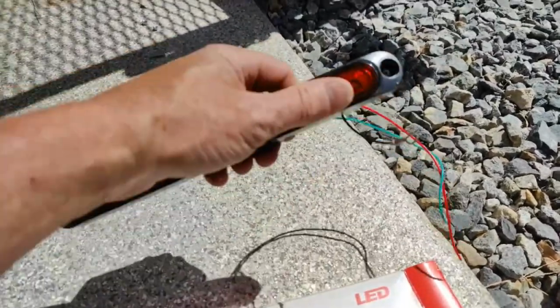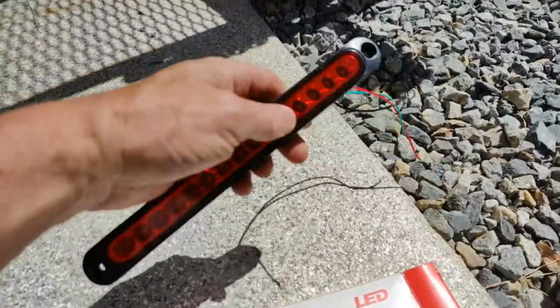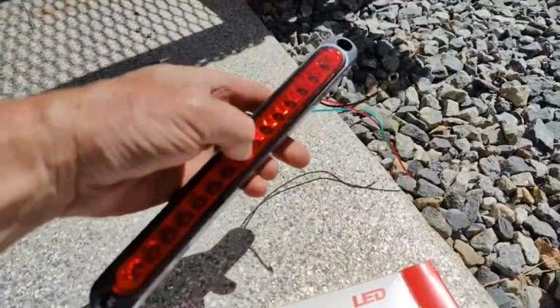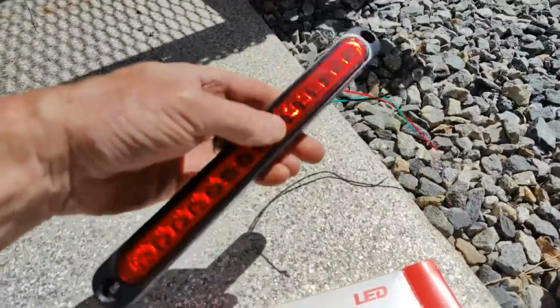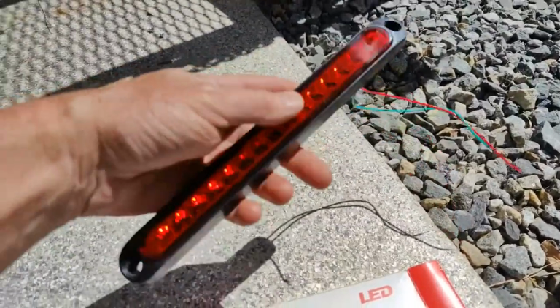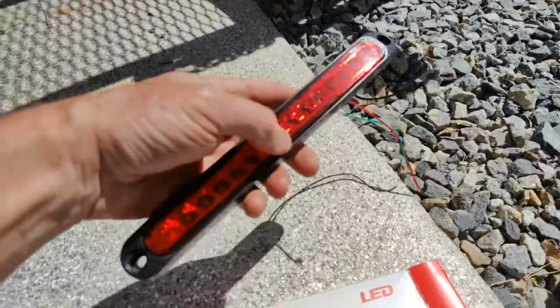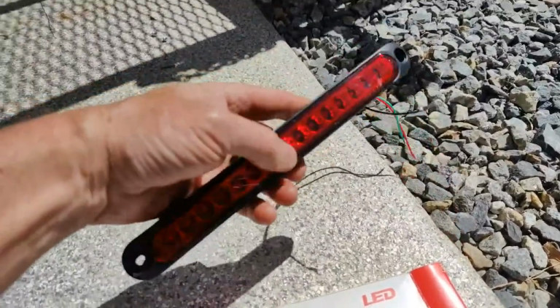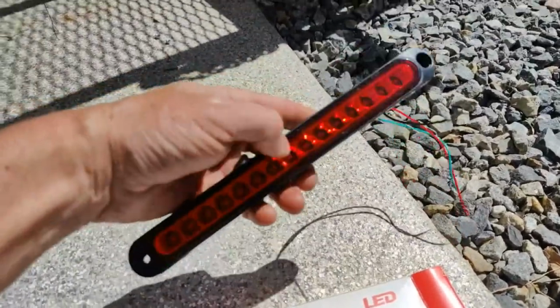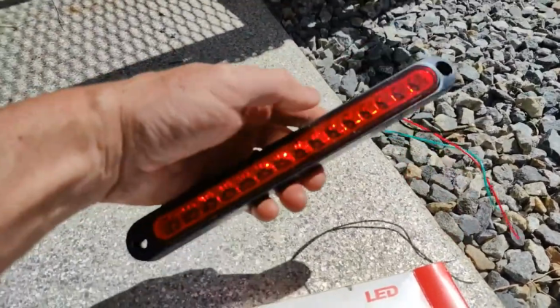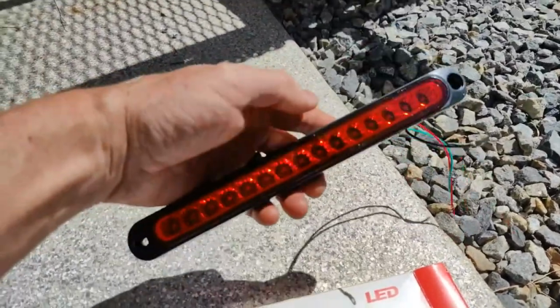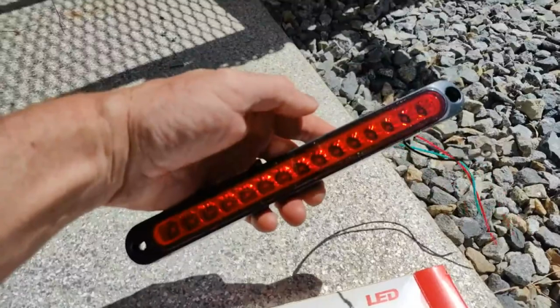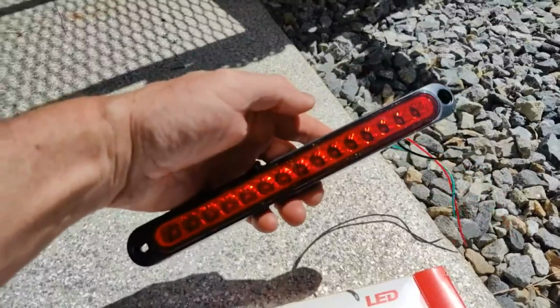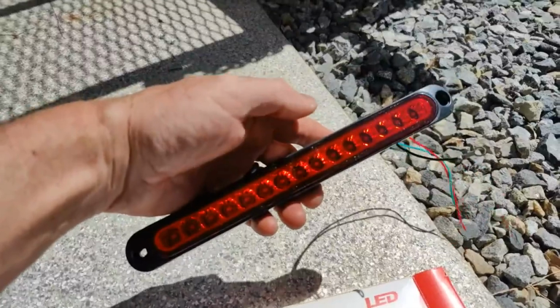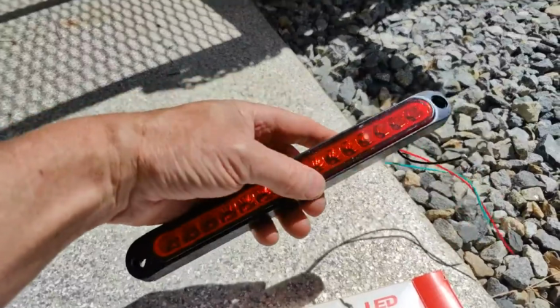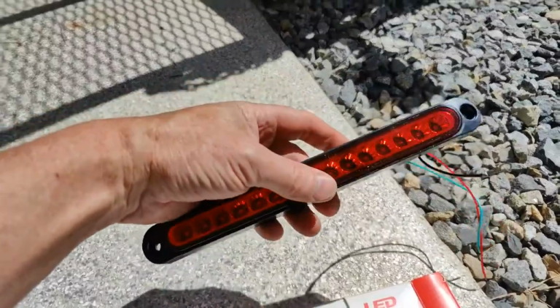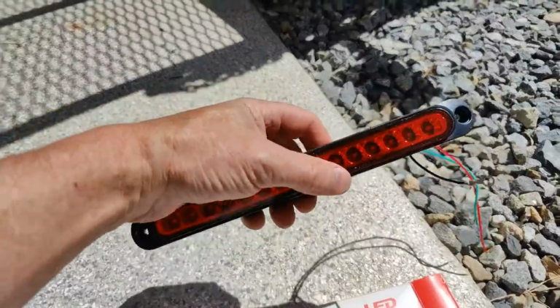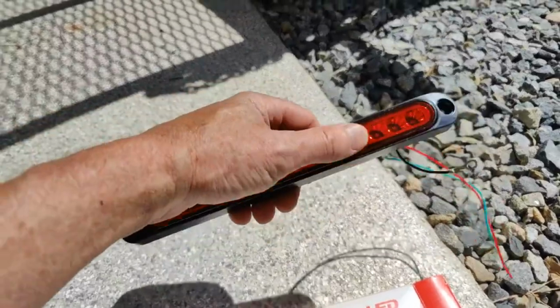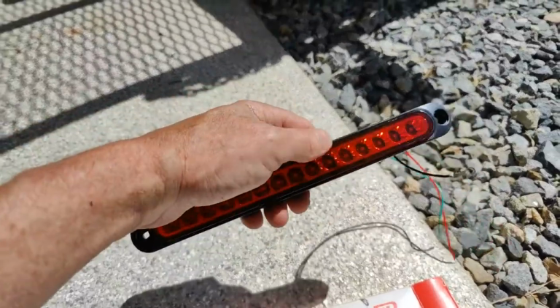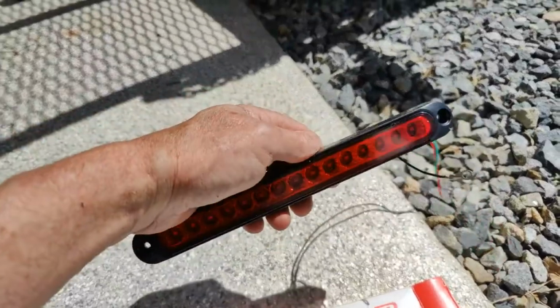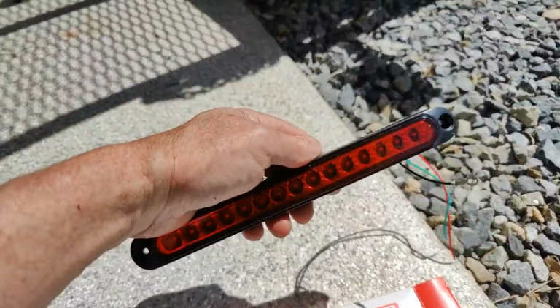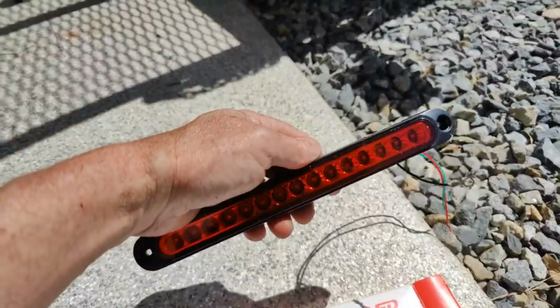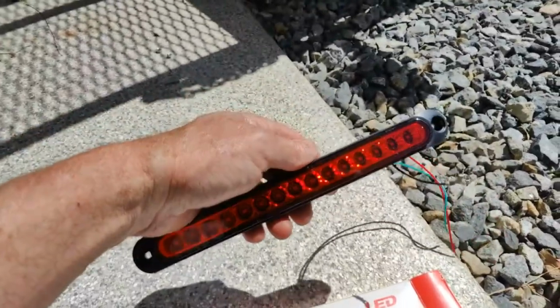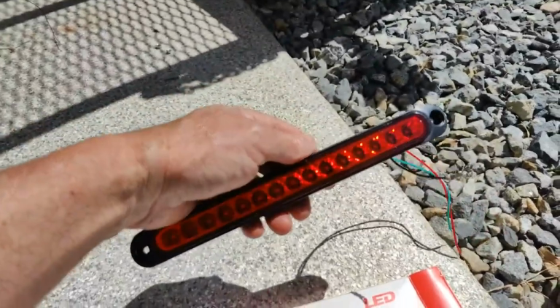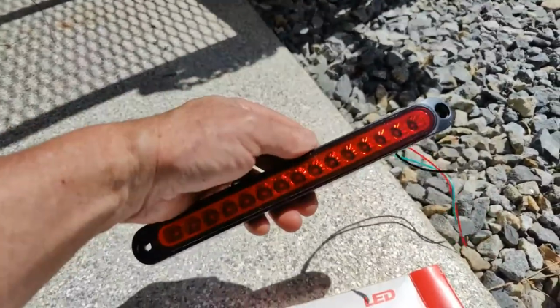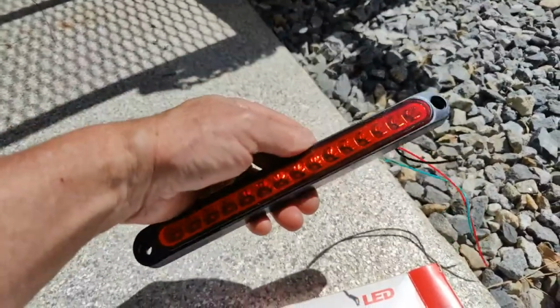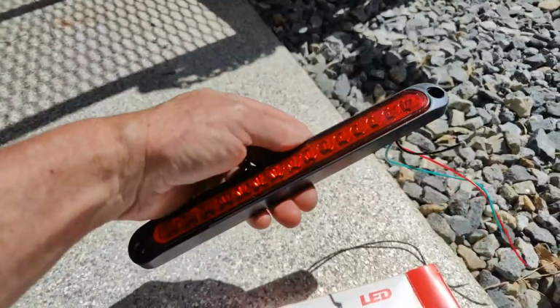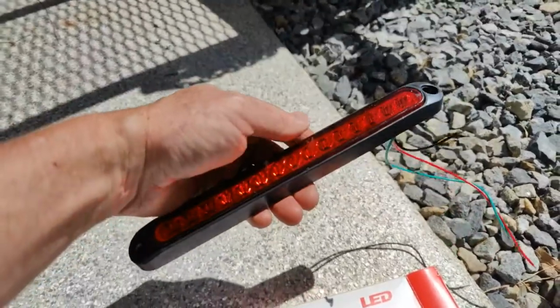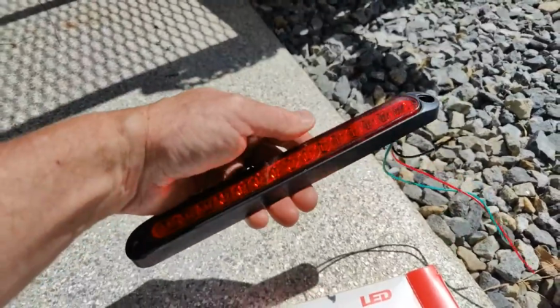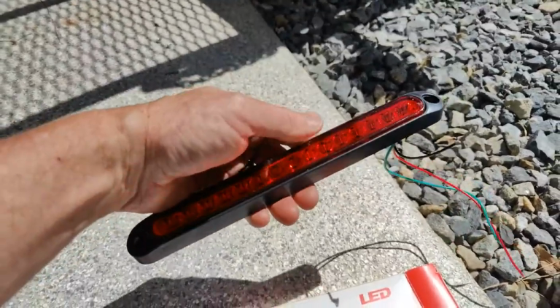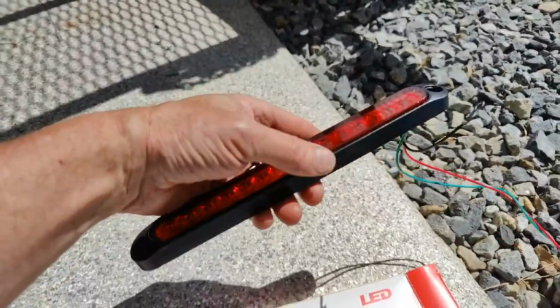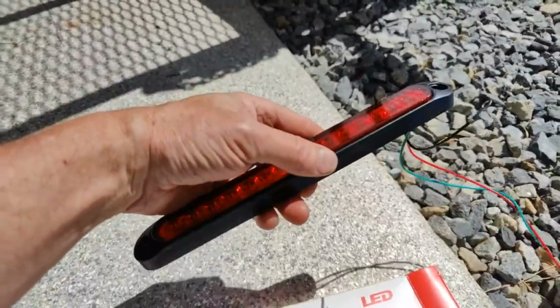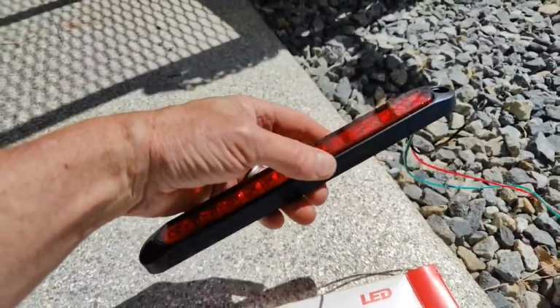These are really nice. They only draw three watts and they're IP67 waterproof.